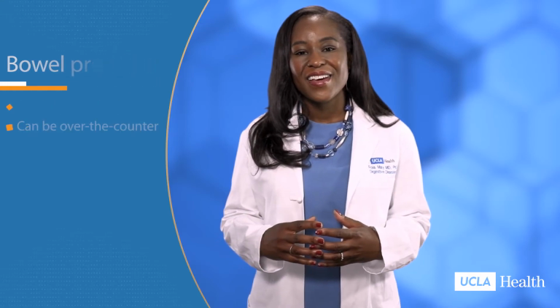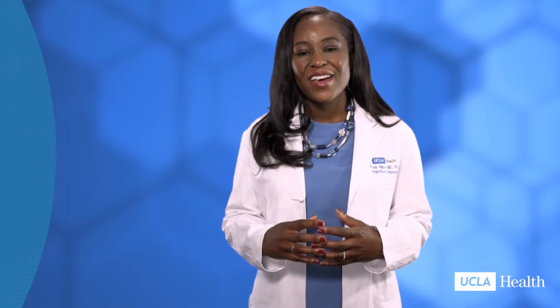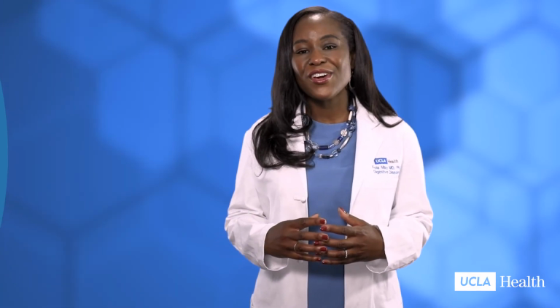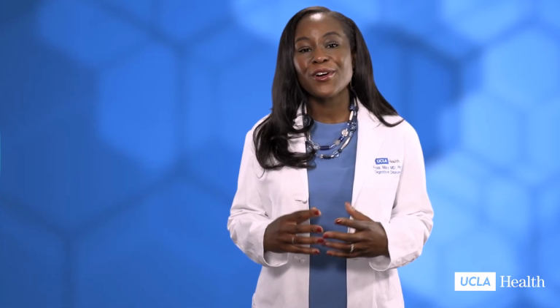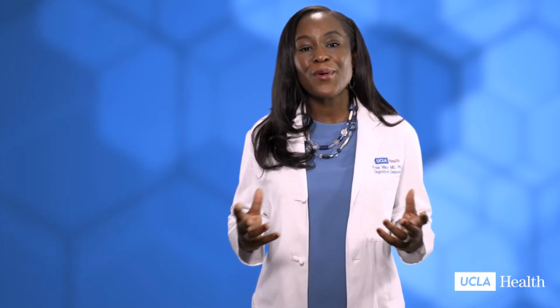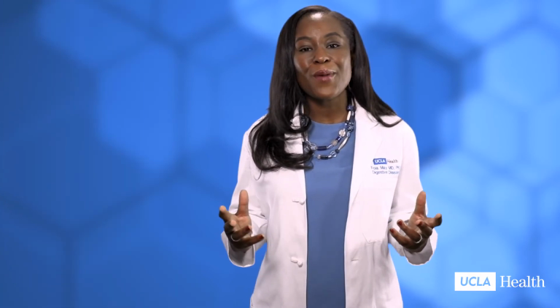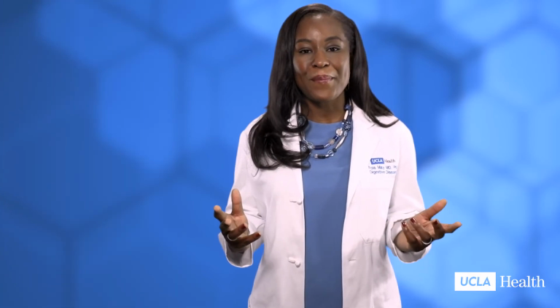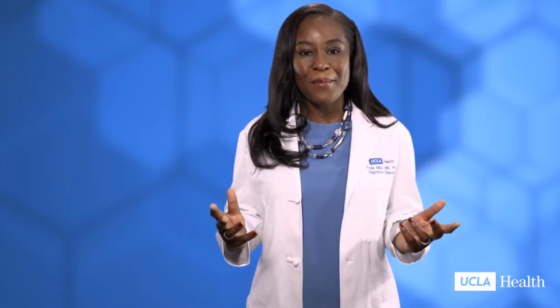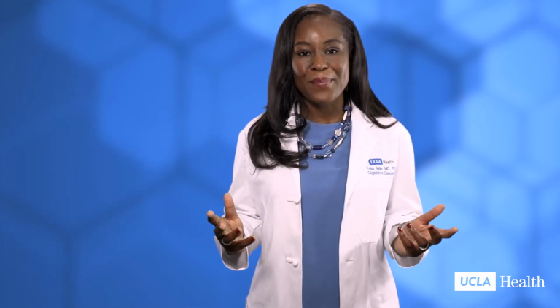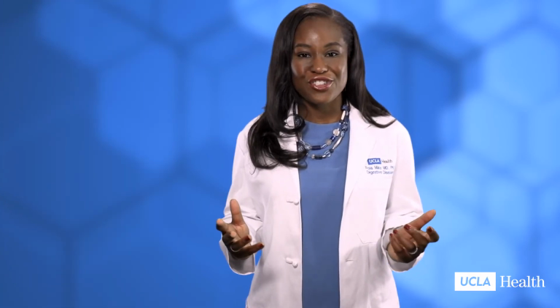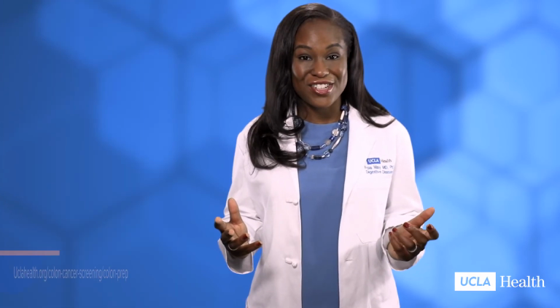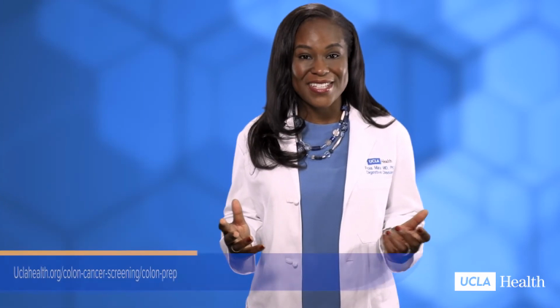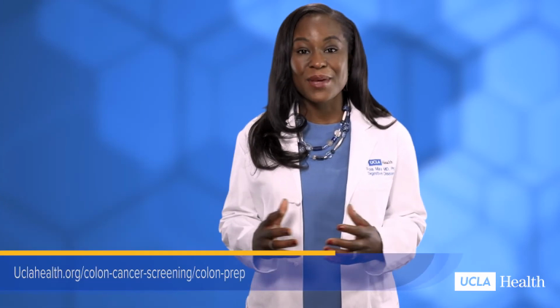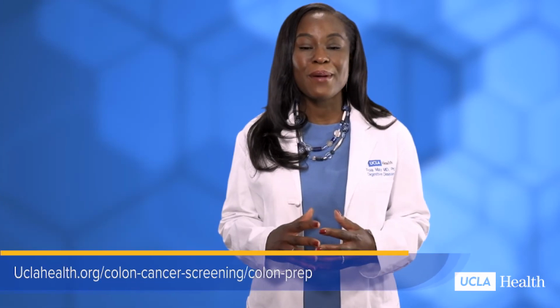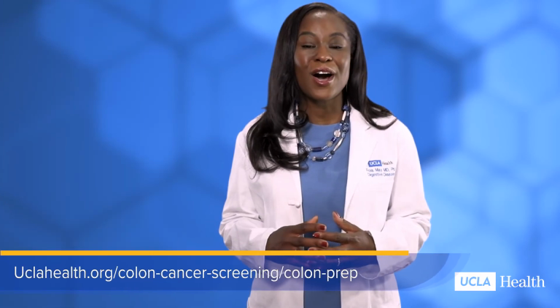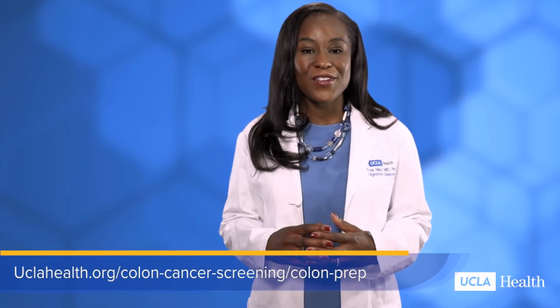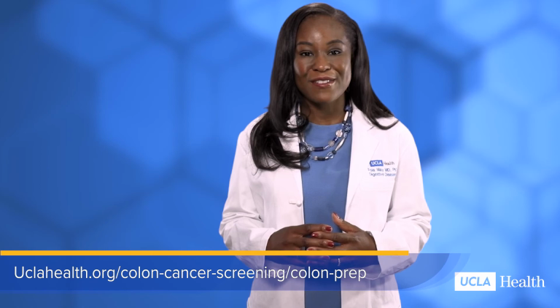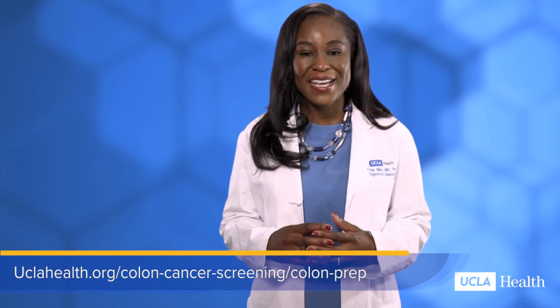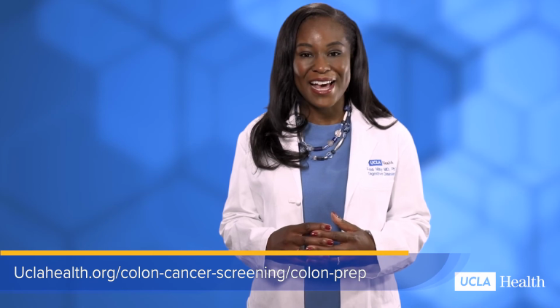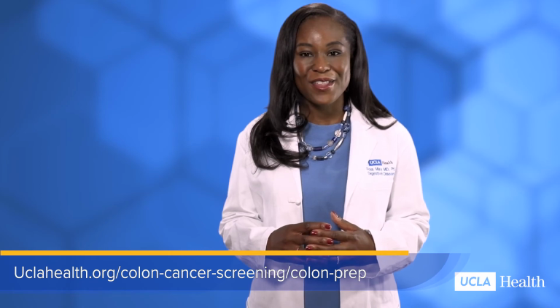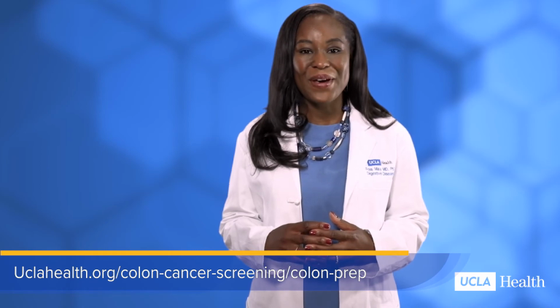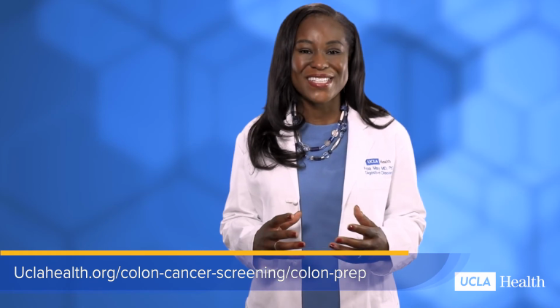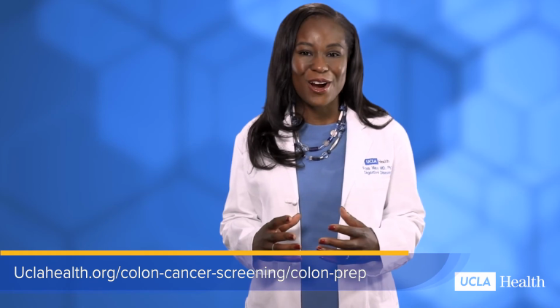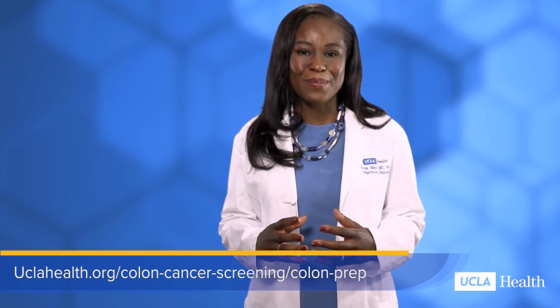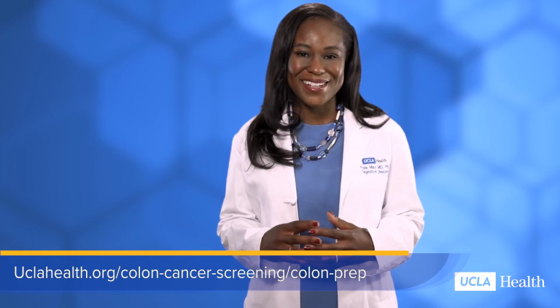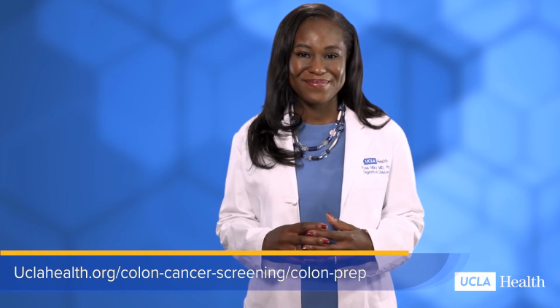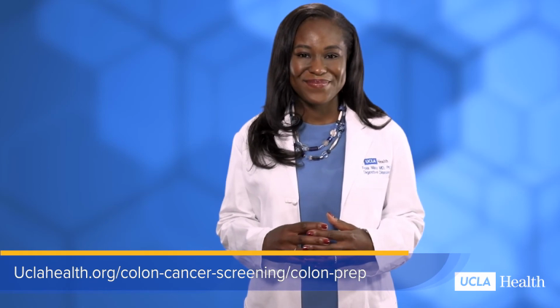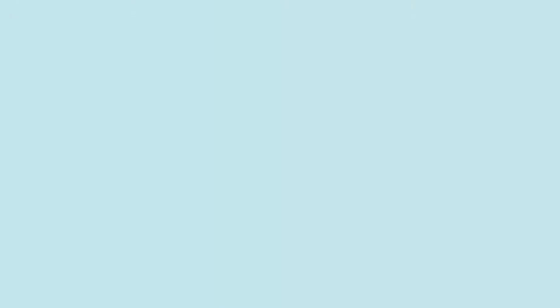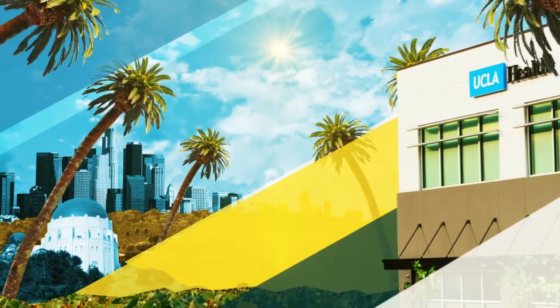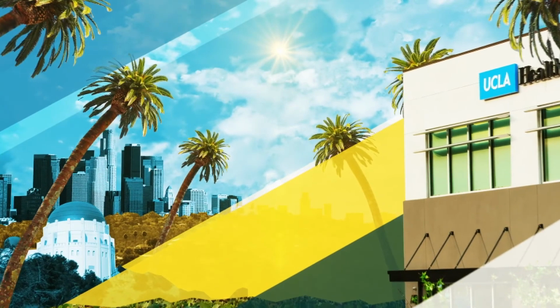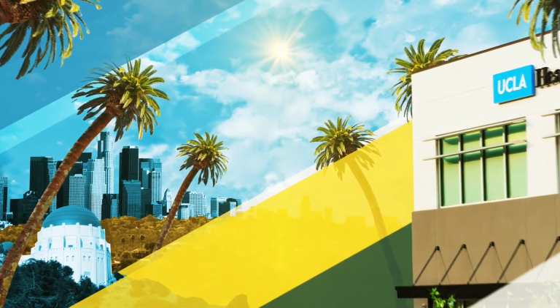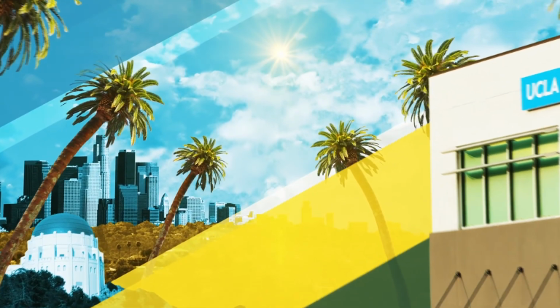You can learn more about bowel prep instructions and the preps offered at UCLA Health by visiting our website.